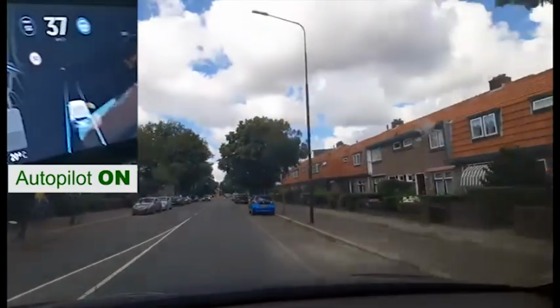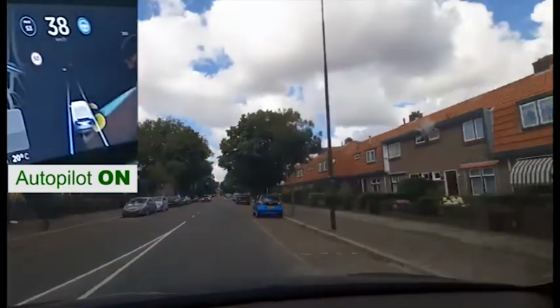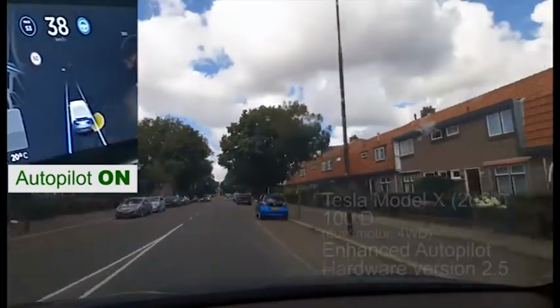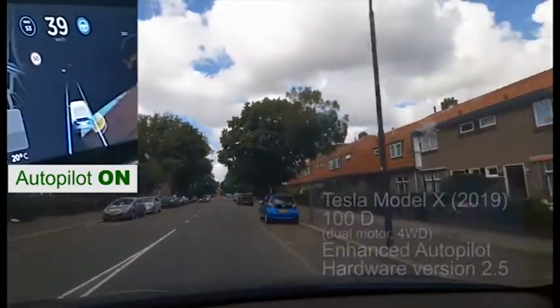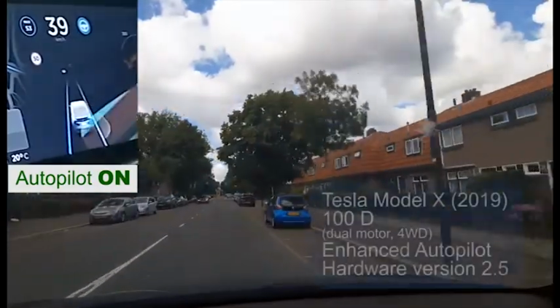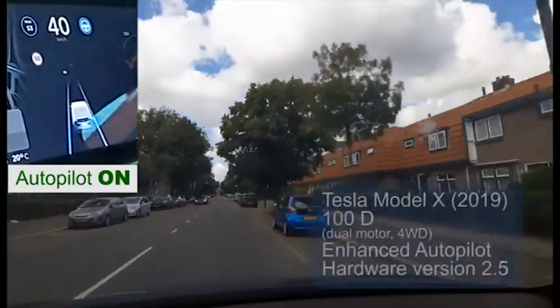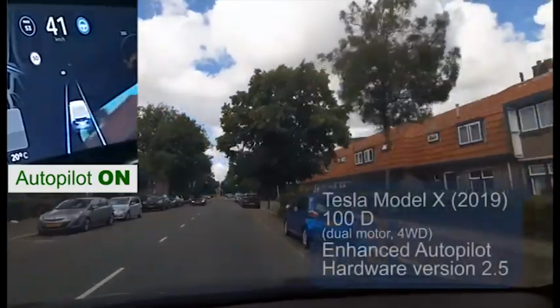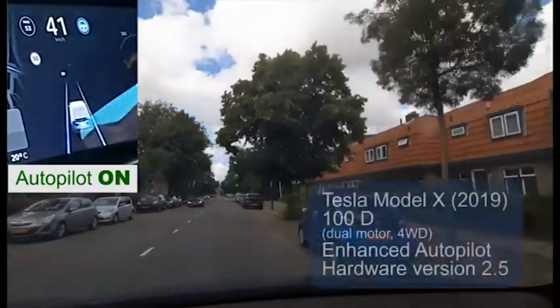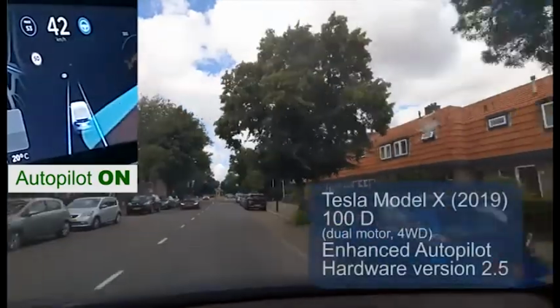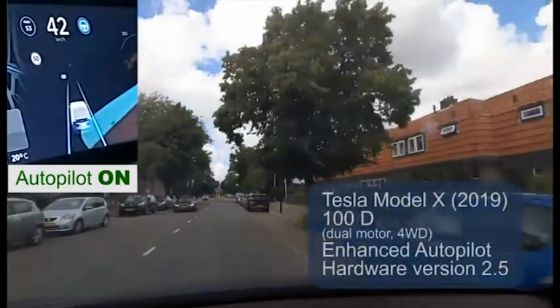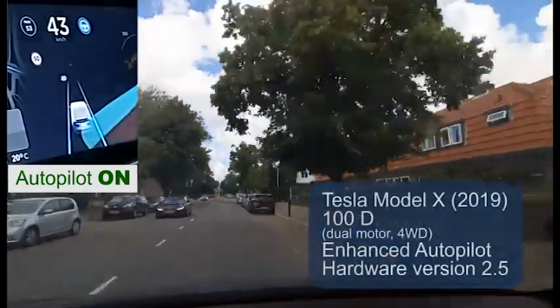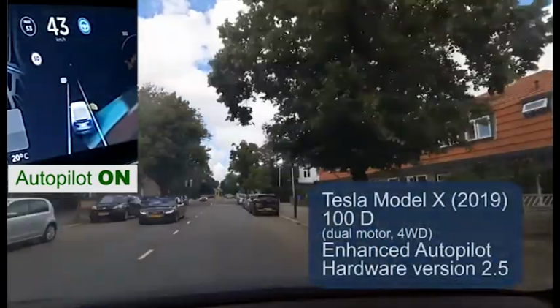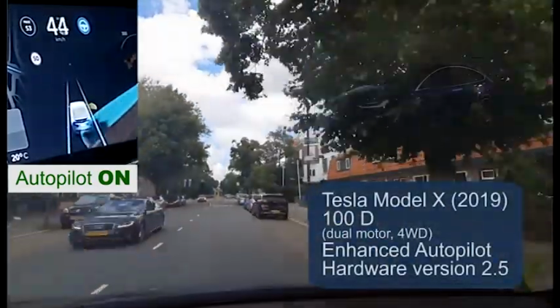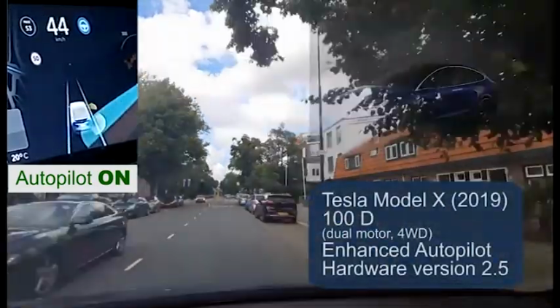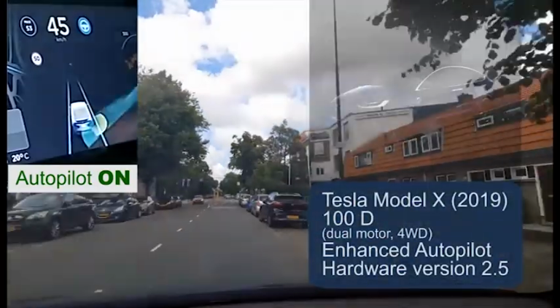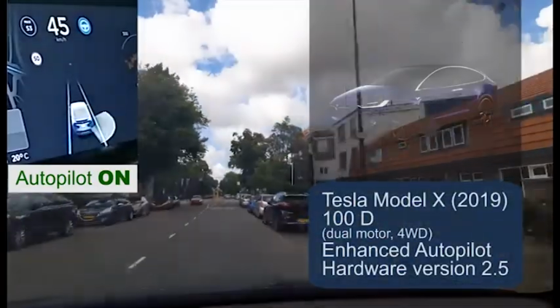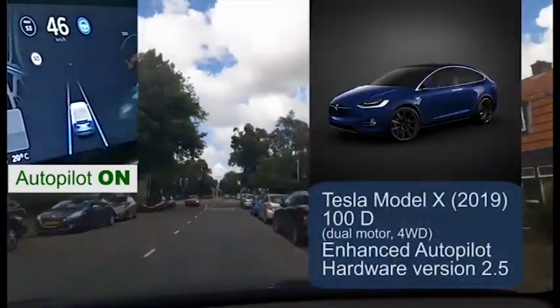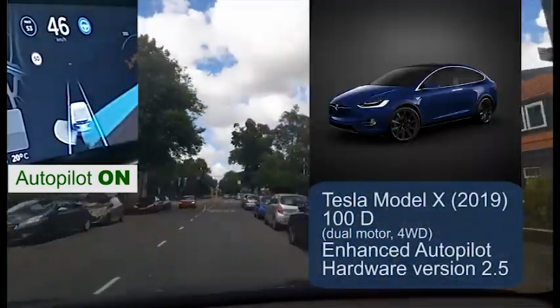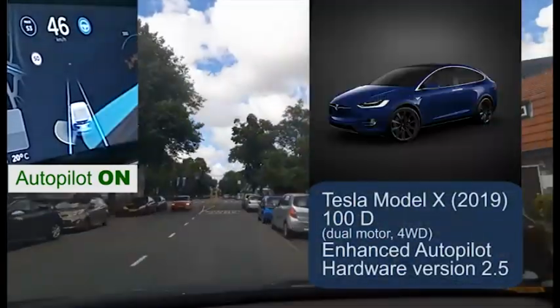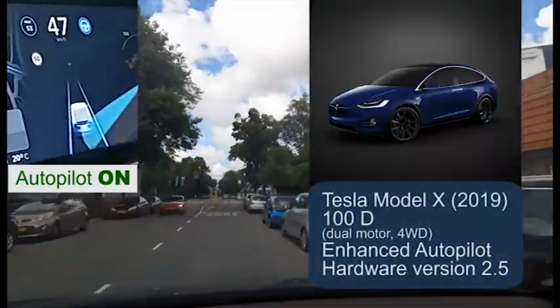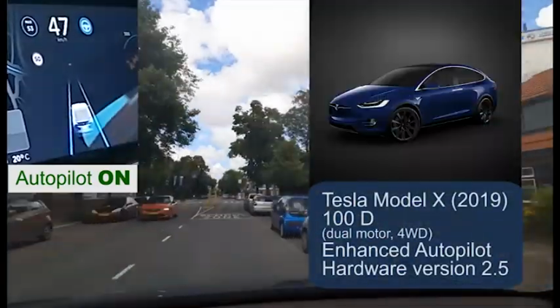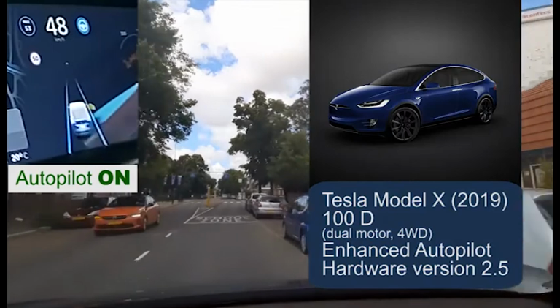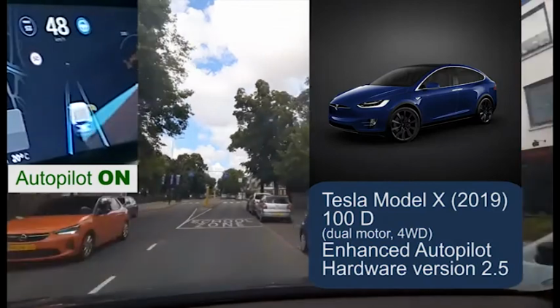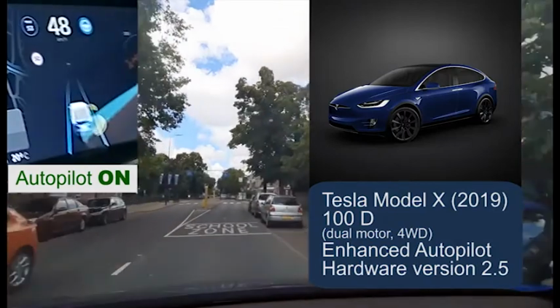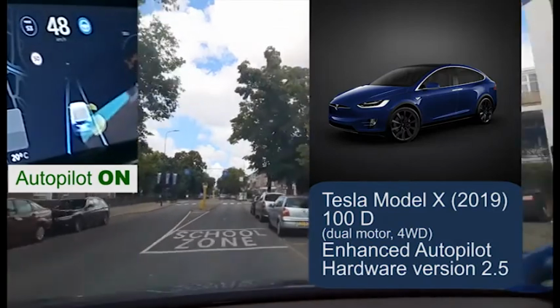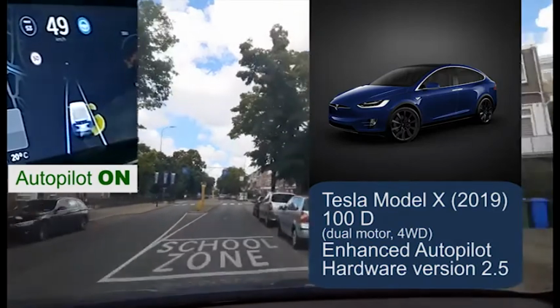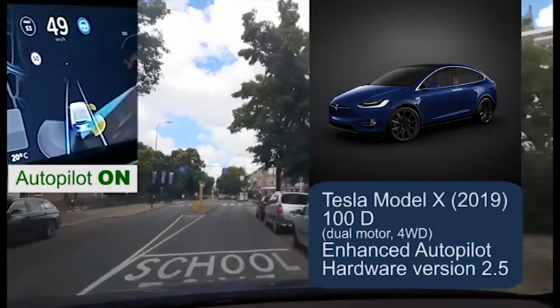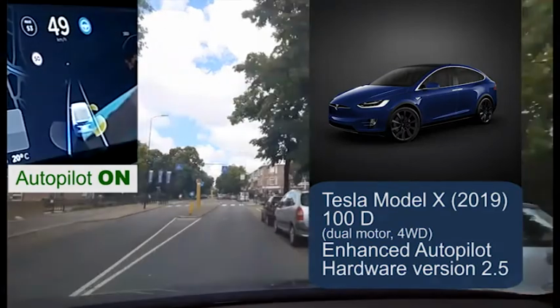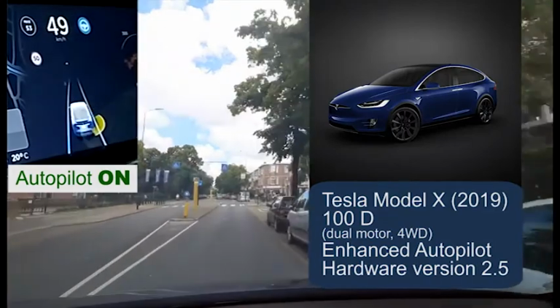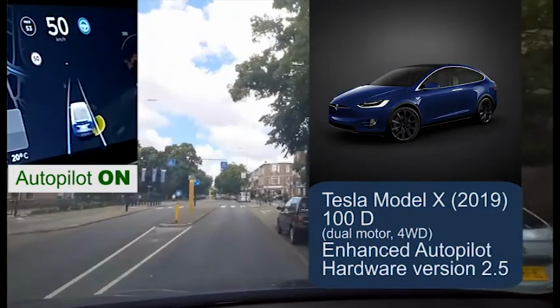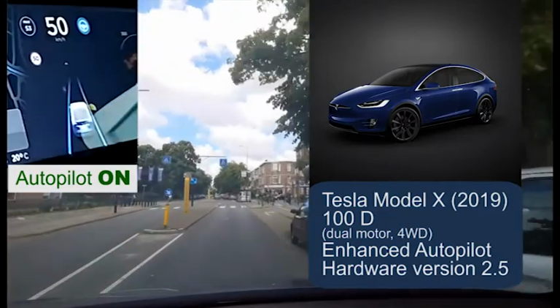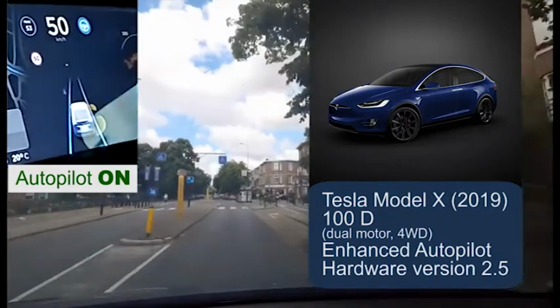This trip is in a Tesla Model X with enhanced Autopilot and hardware version 2.5.